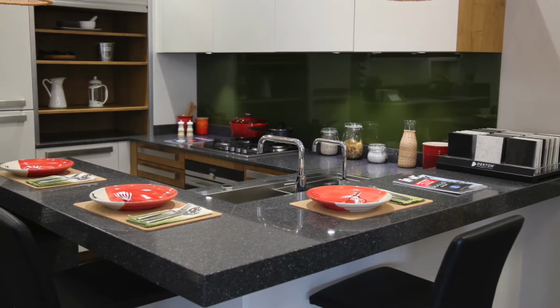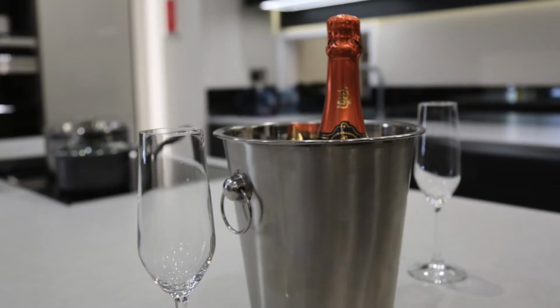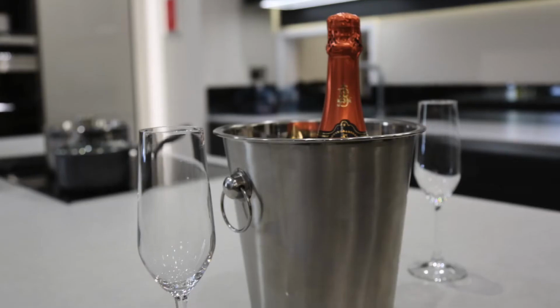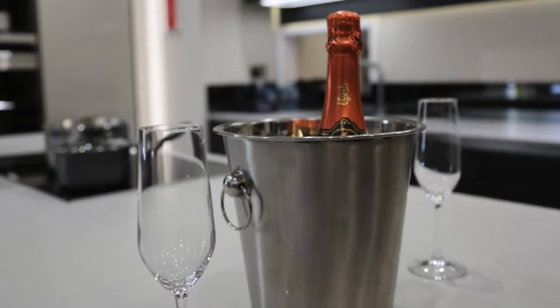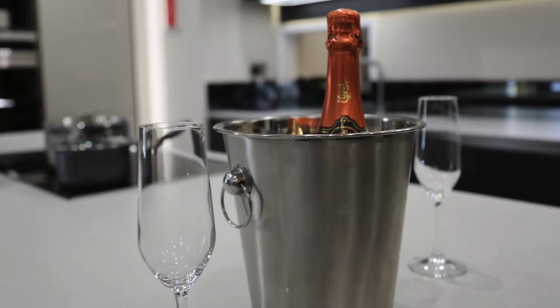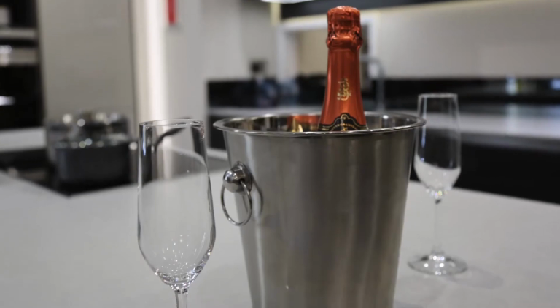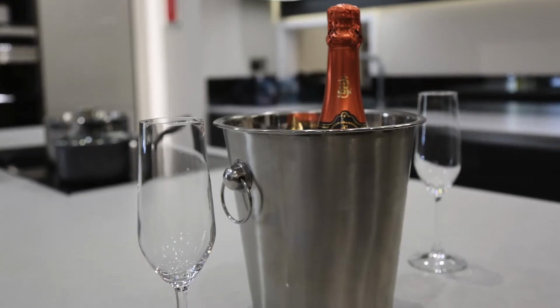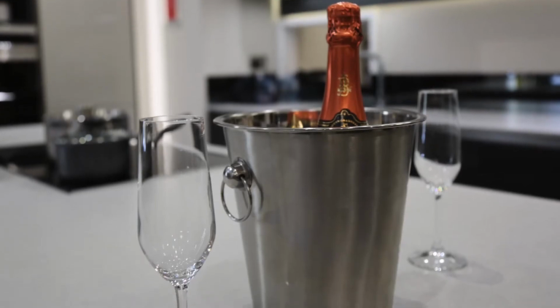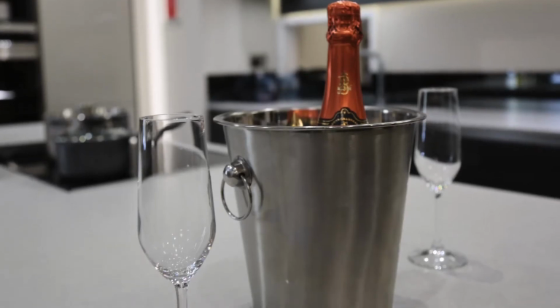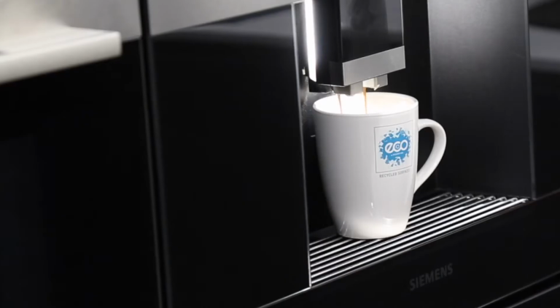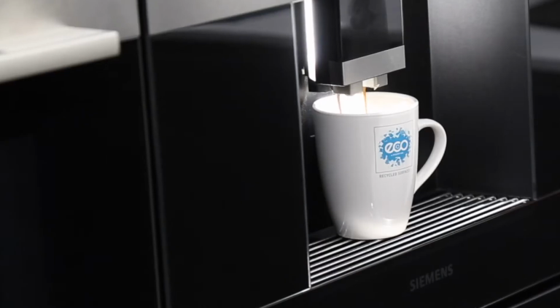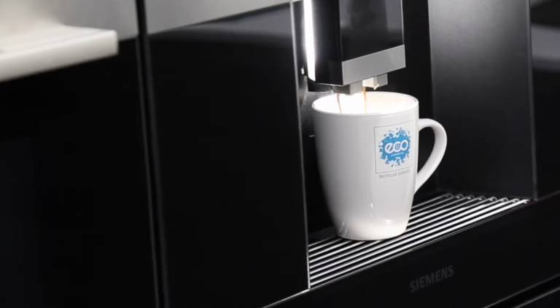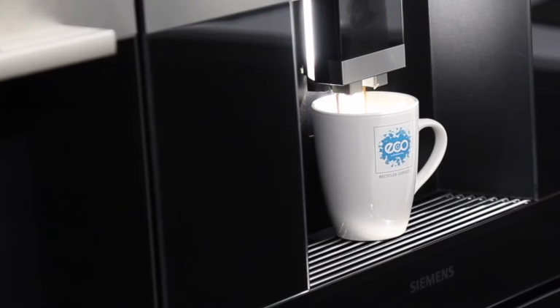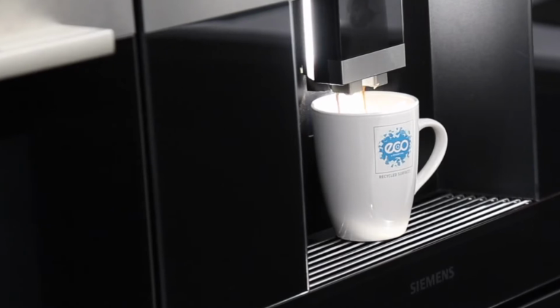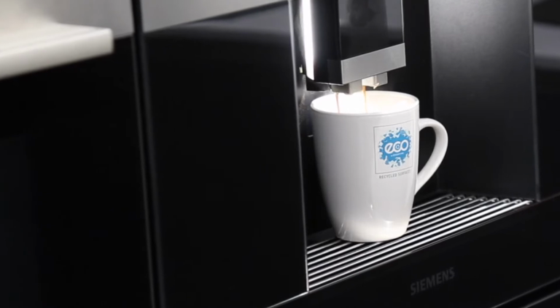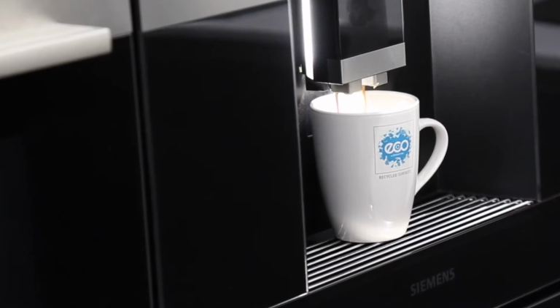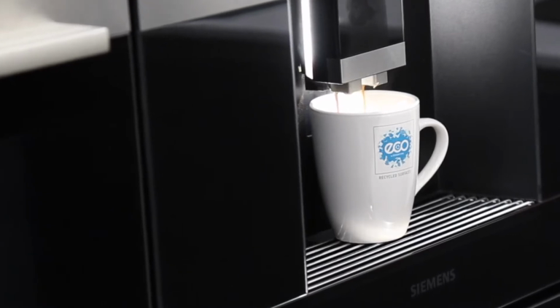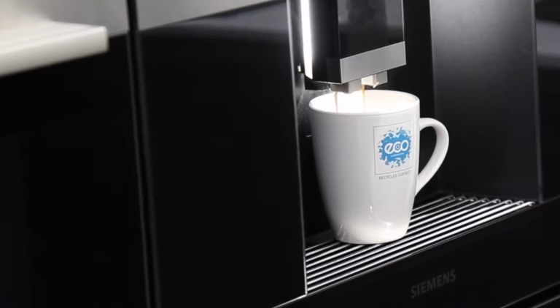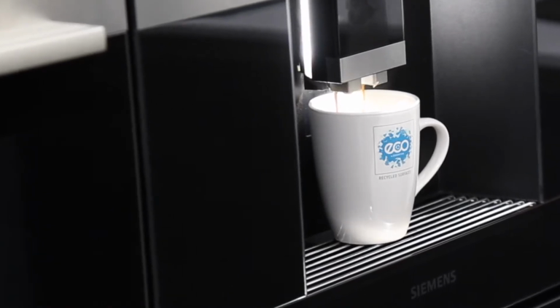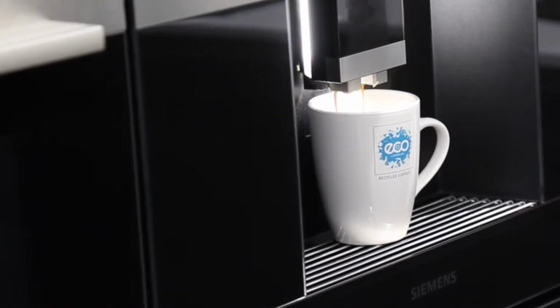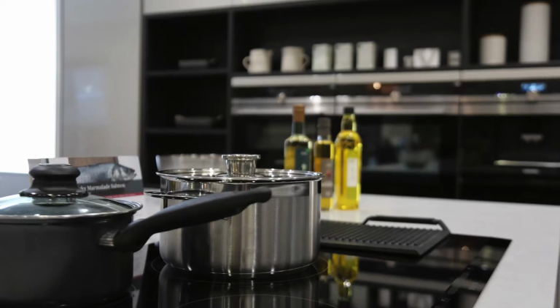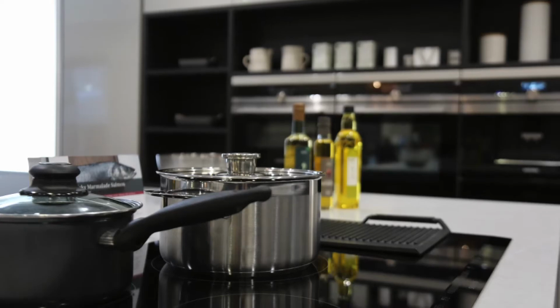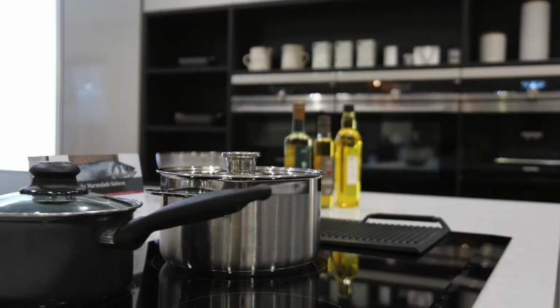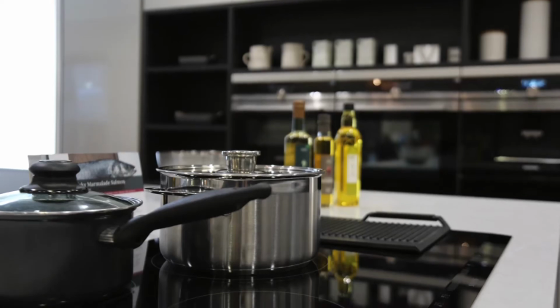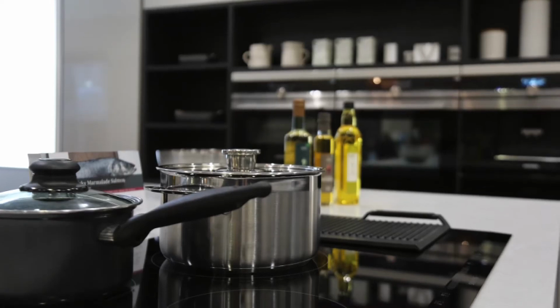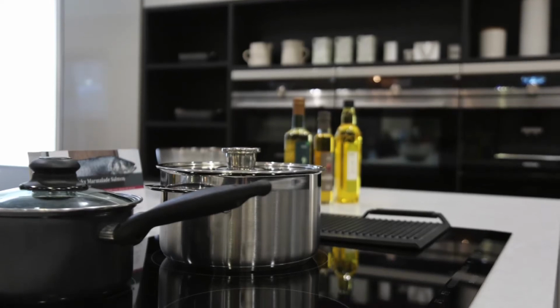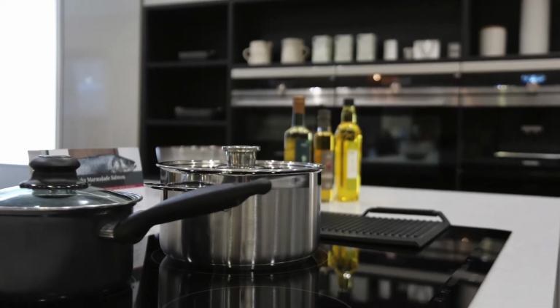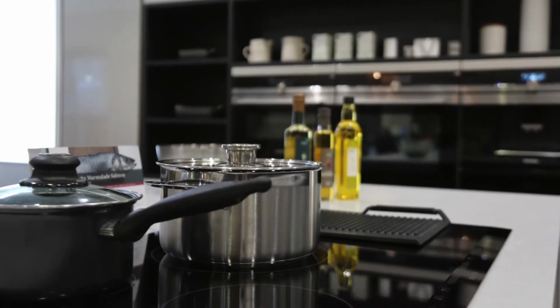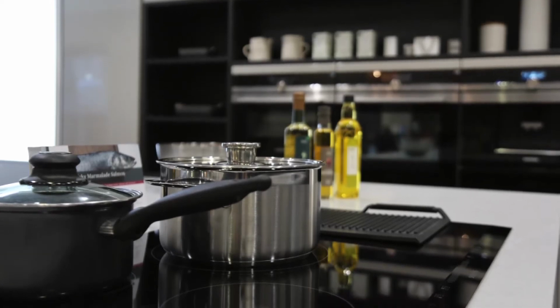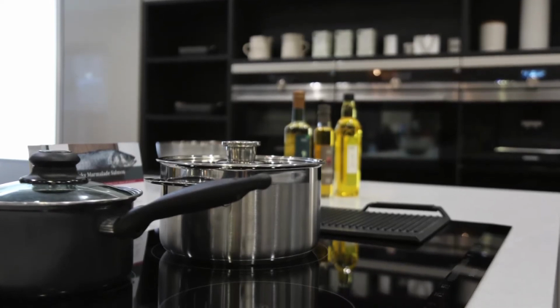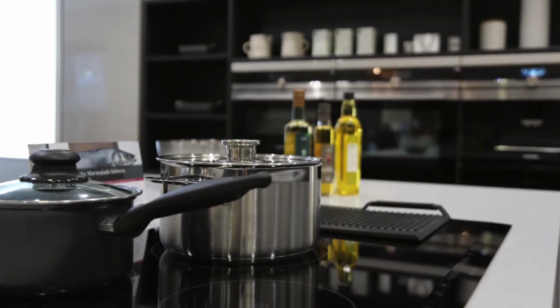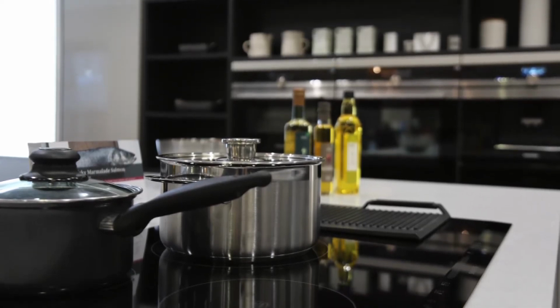My name's Charlie Jones. I'm the showroom manager for Schmidt Kitchens in Wimbledon. I'm just going to show you some of the things that separate Schmidt from other companies.